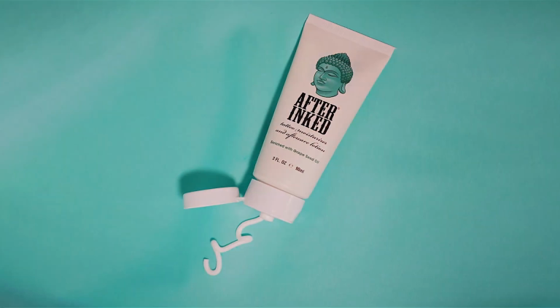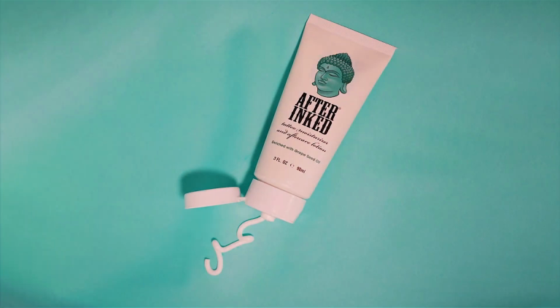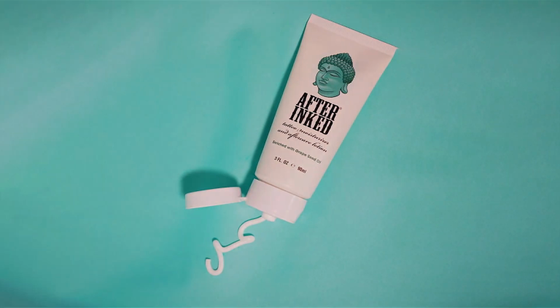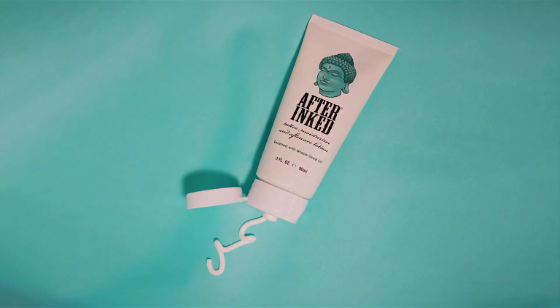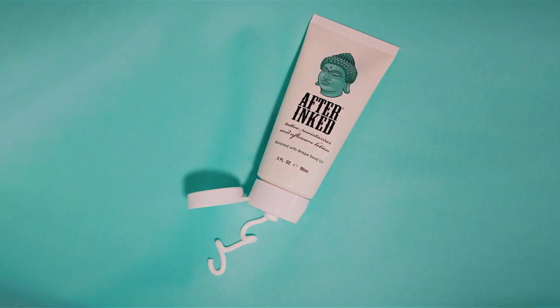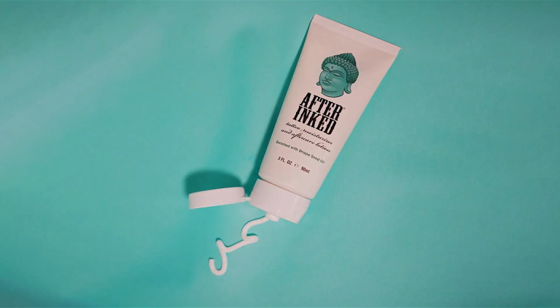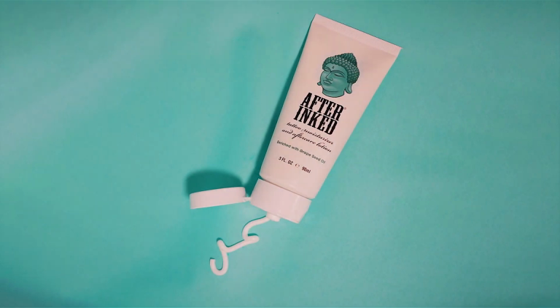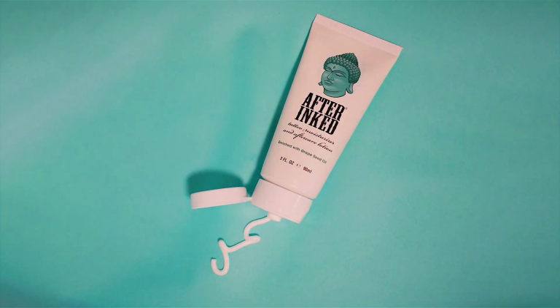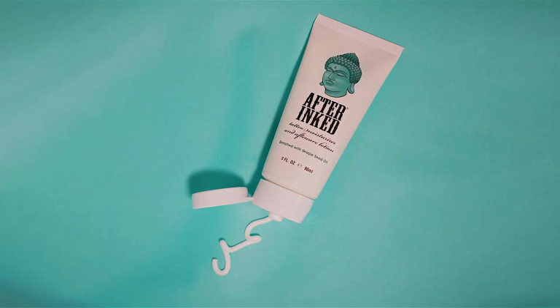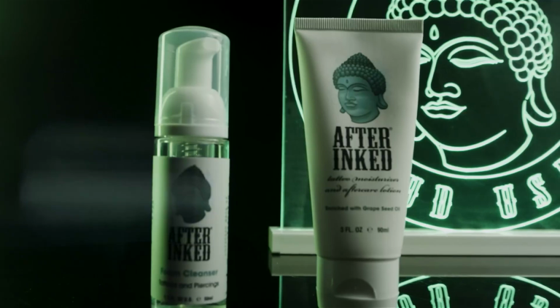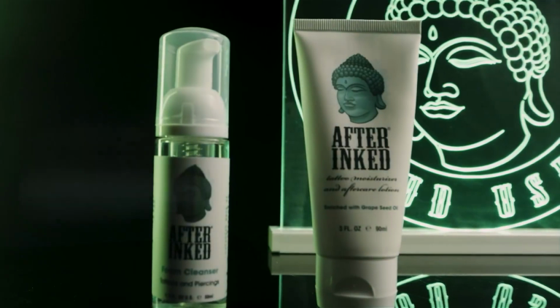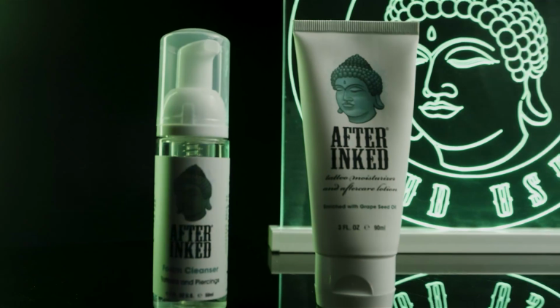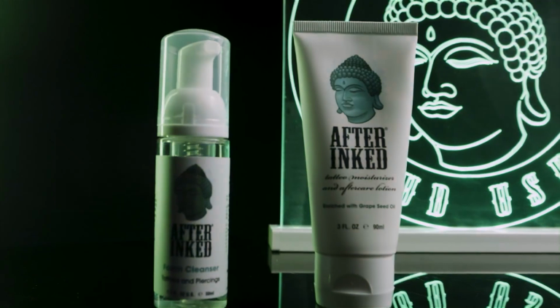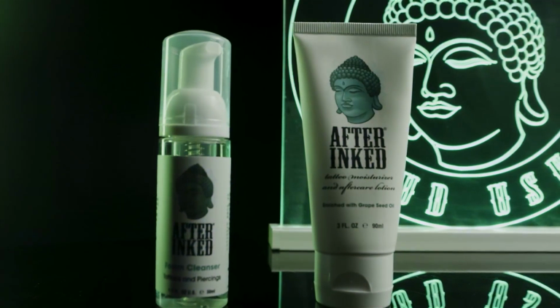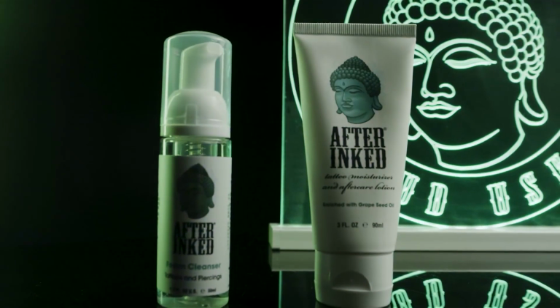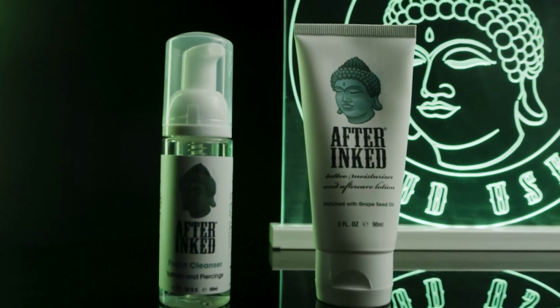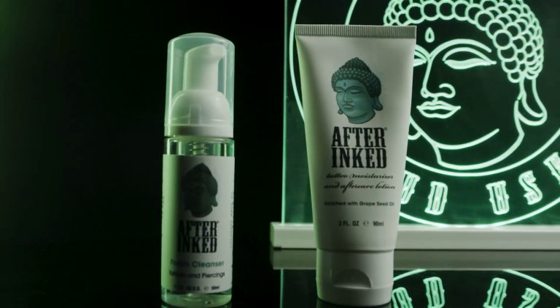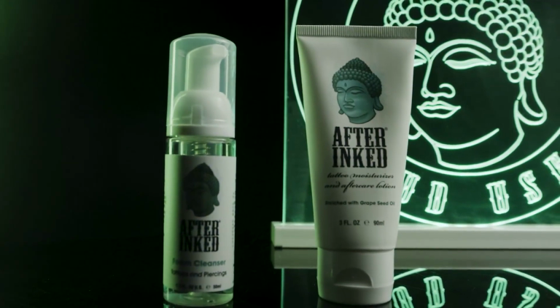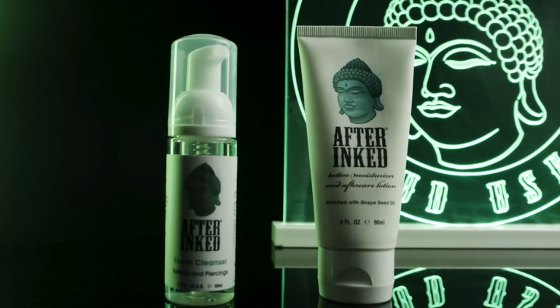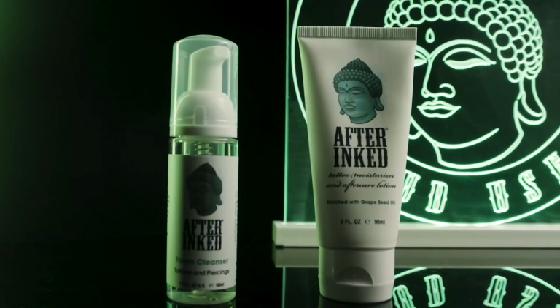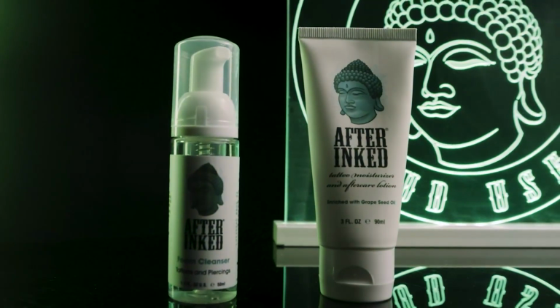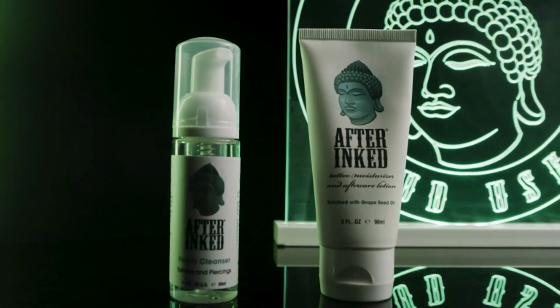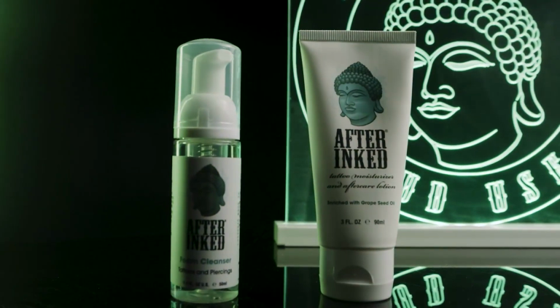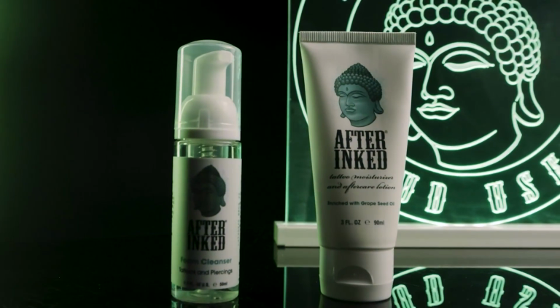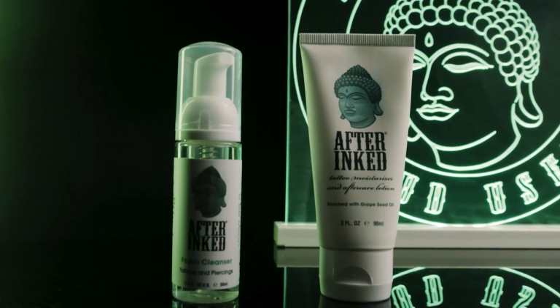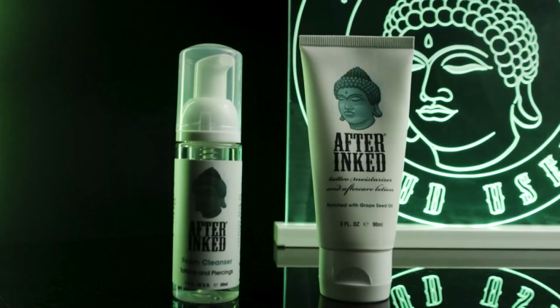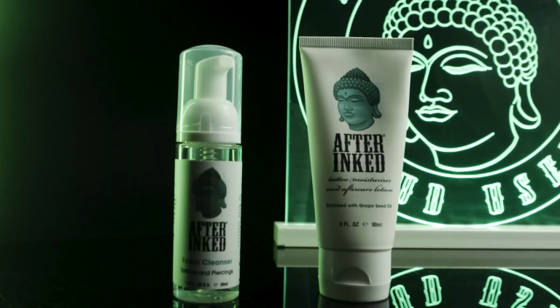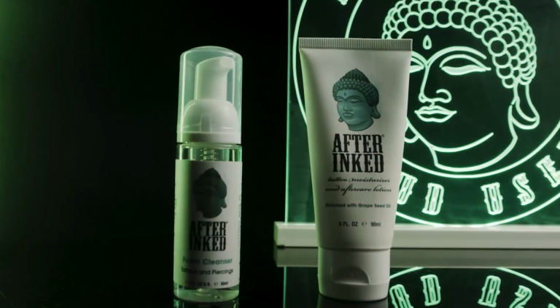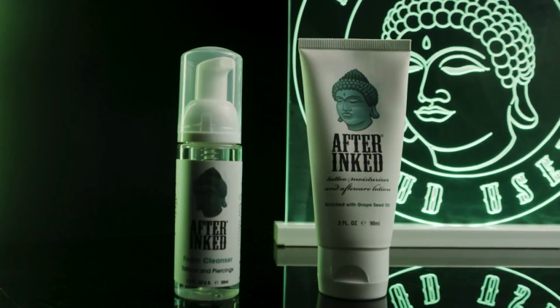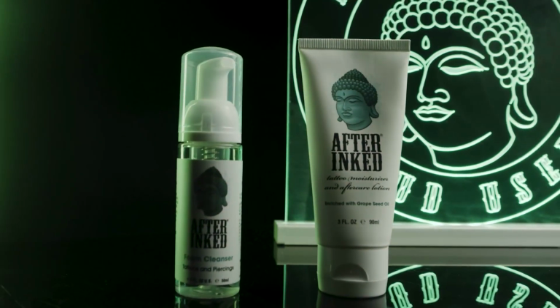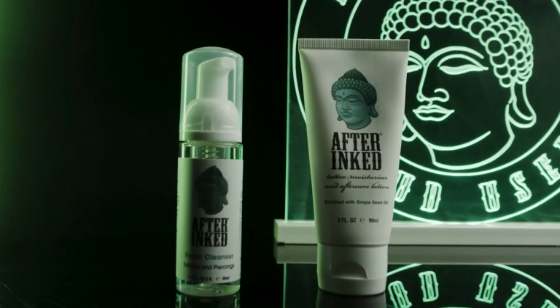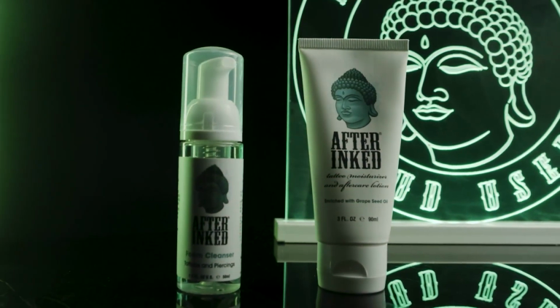Say goodbye to dry, dull tattoos and hello to a radiant, rejuvenated look with this top-tier aftercare lotion.